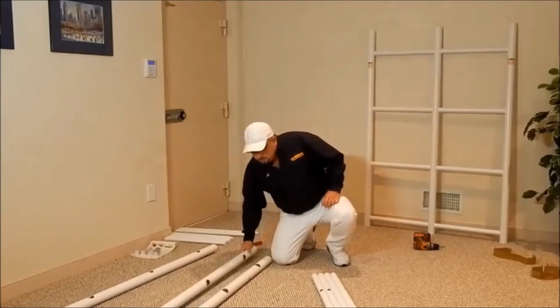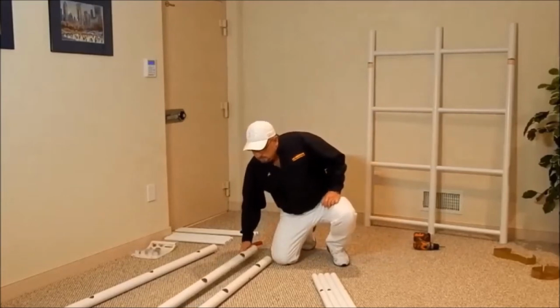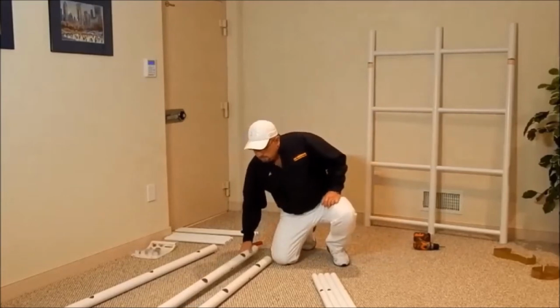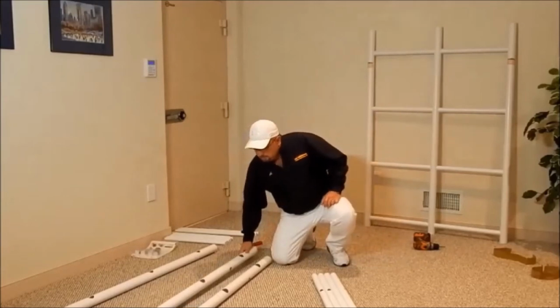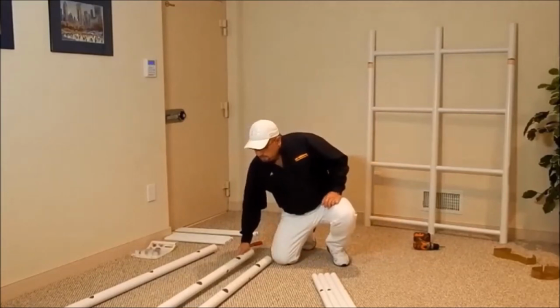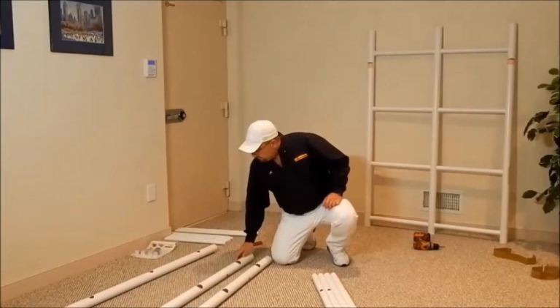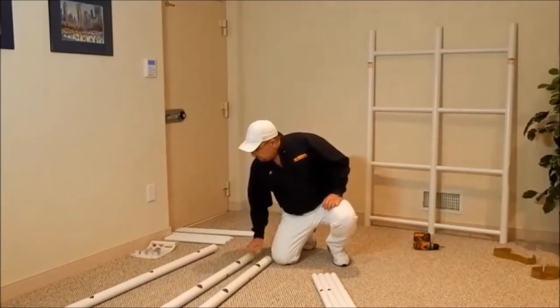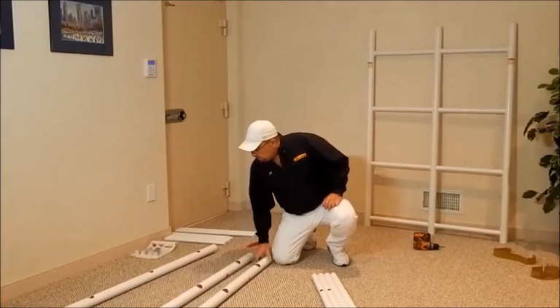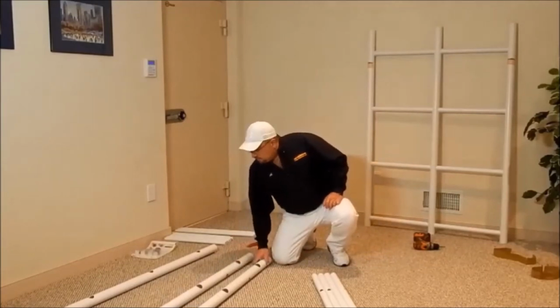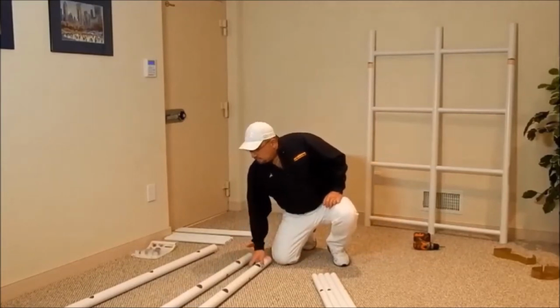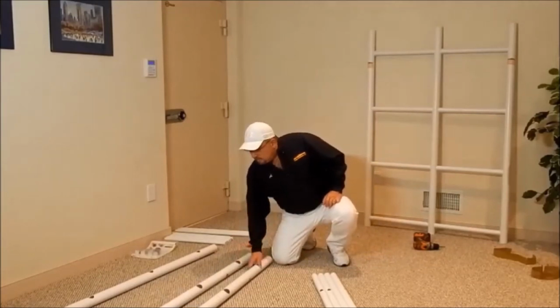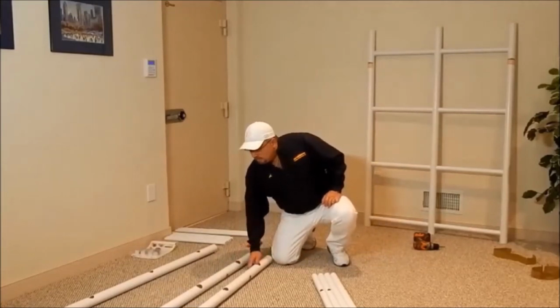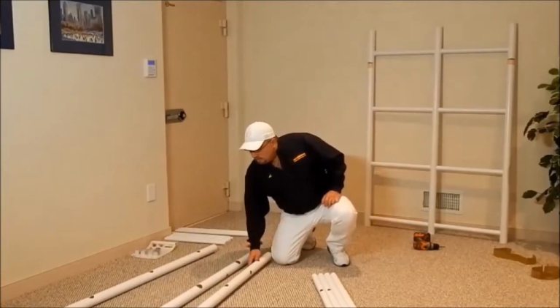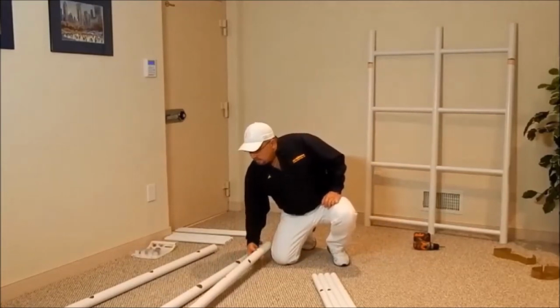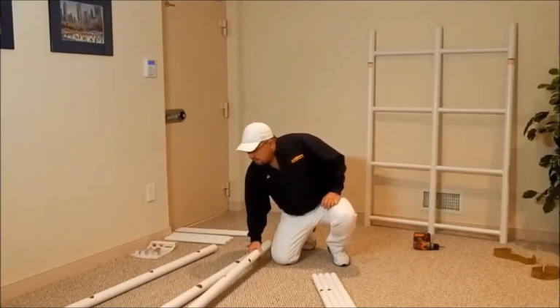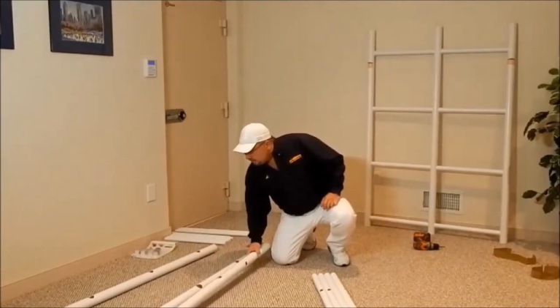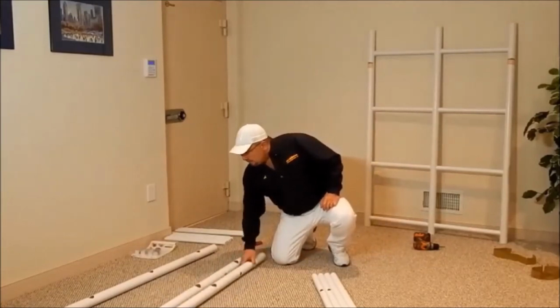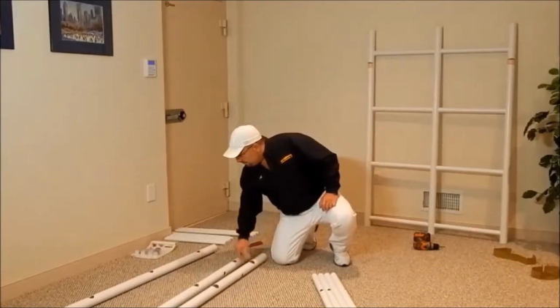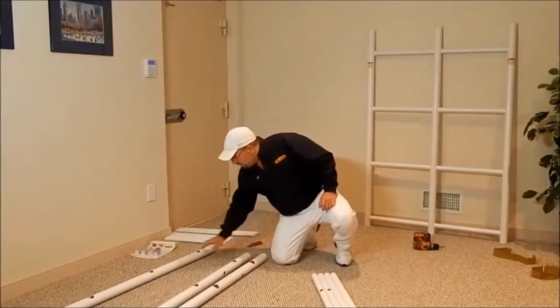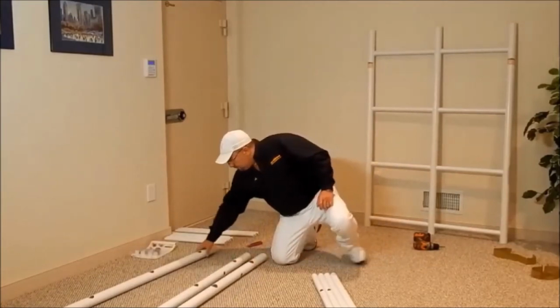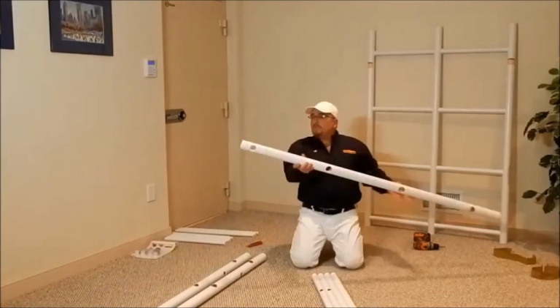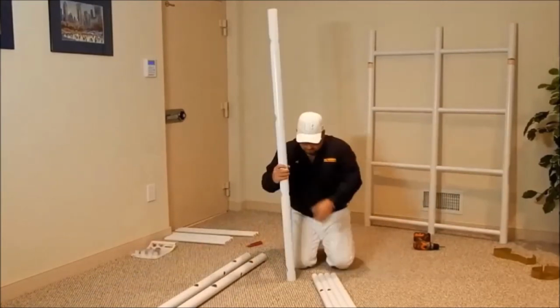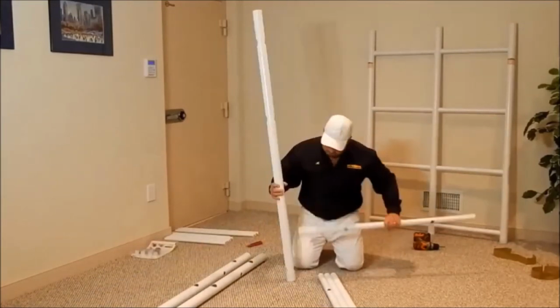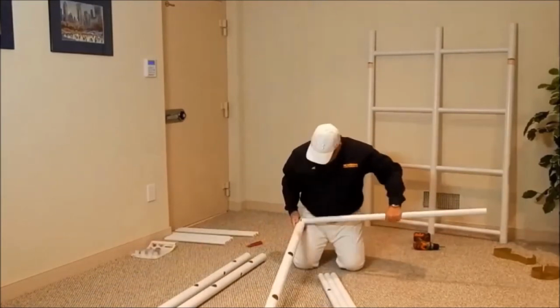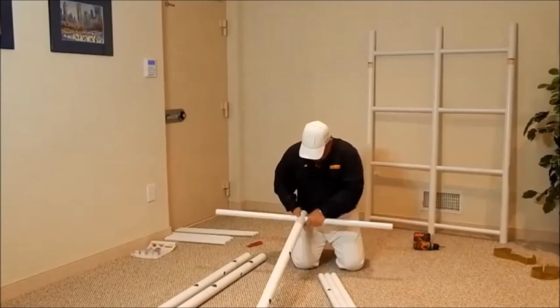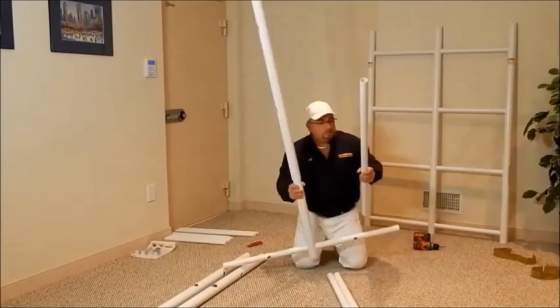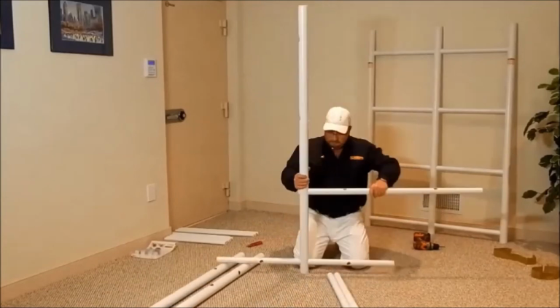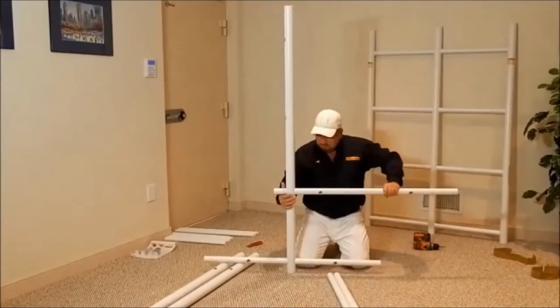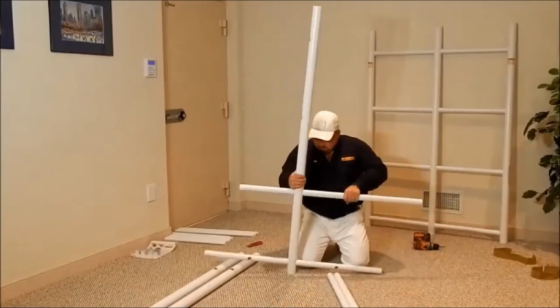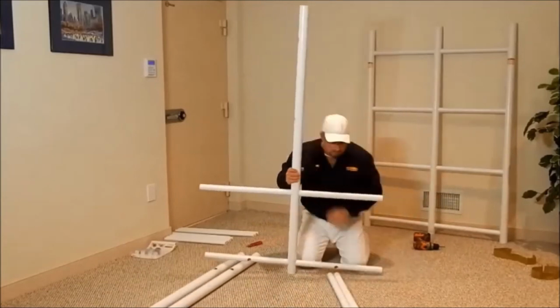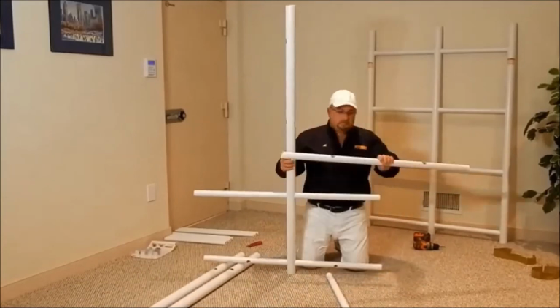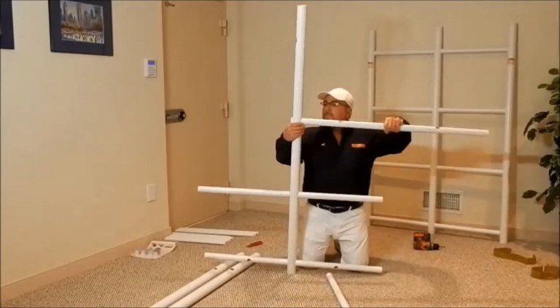Next, assemble the rear grid repeating the same steps as we did for the front grid.